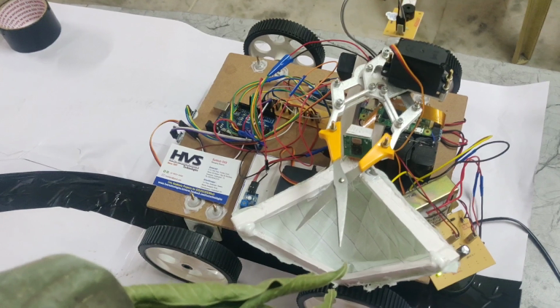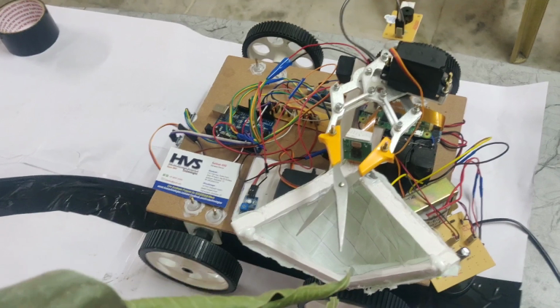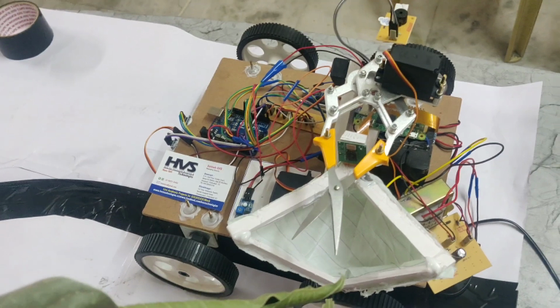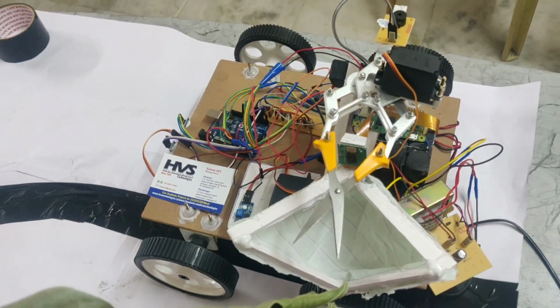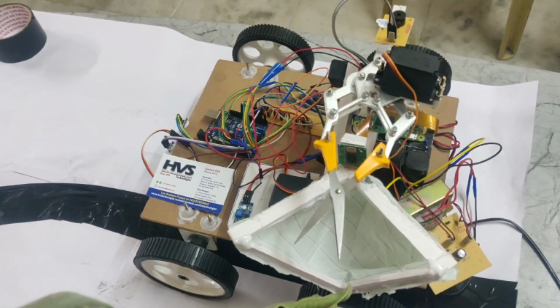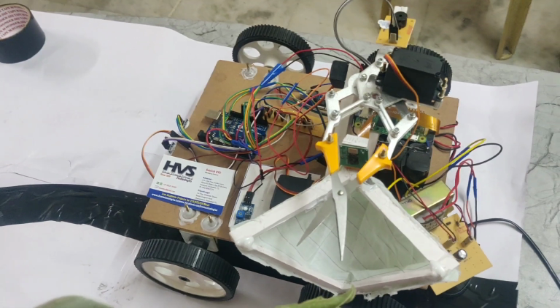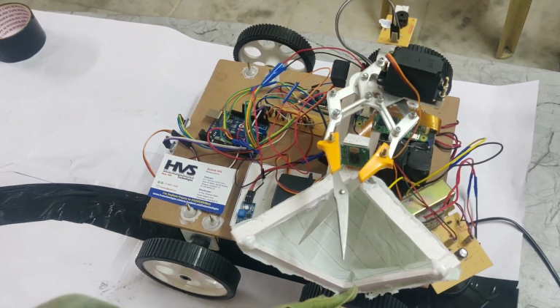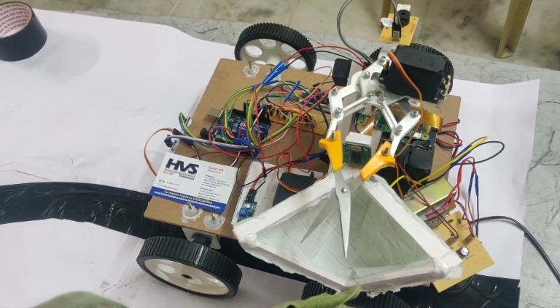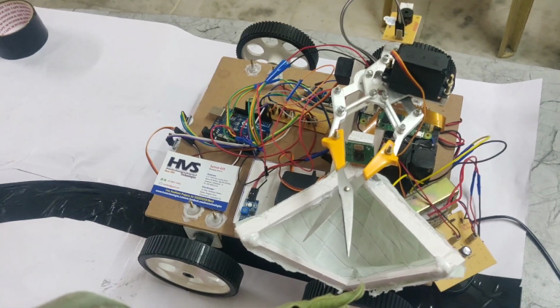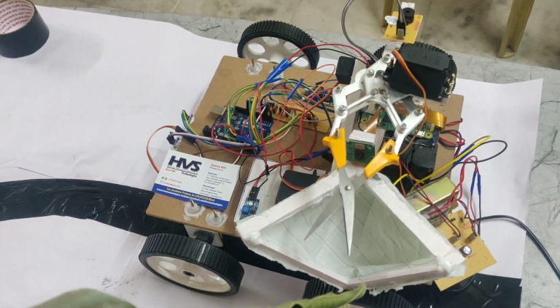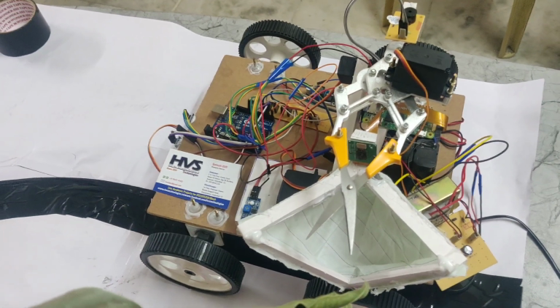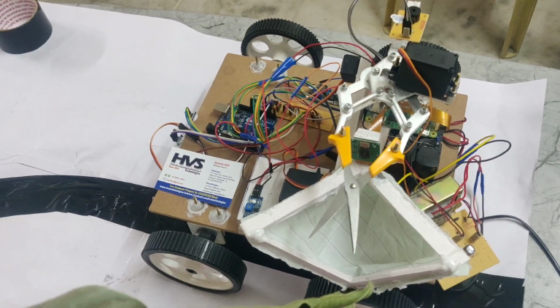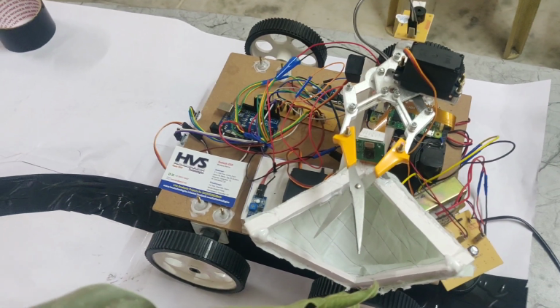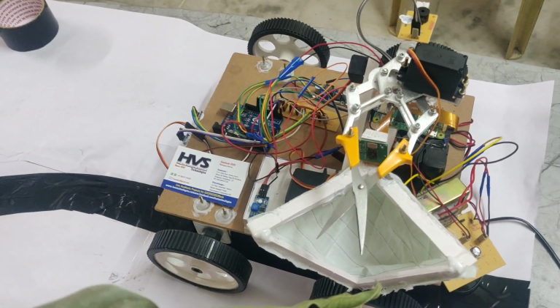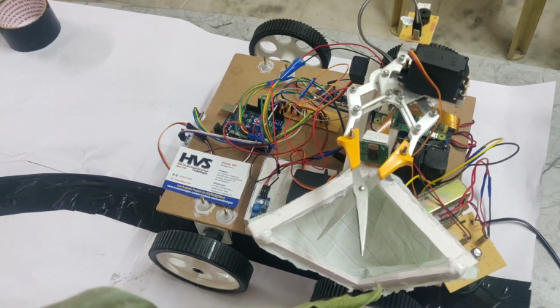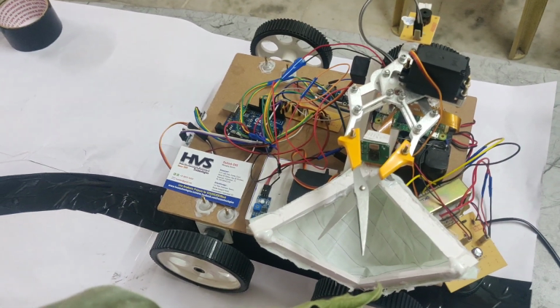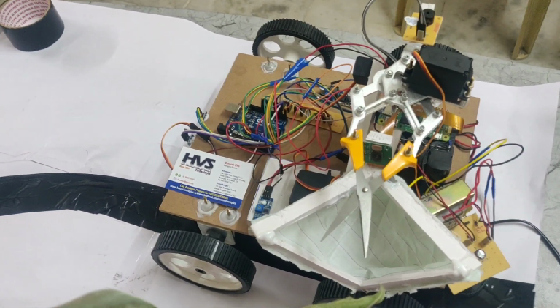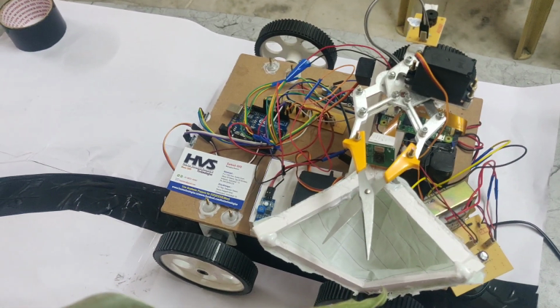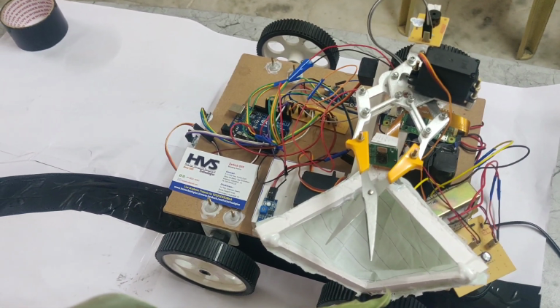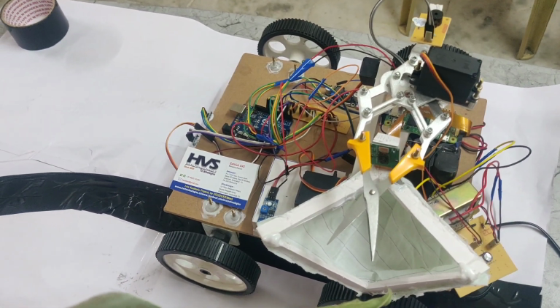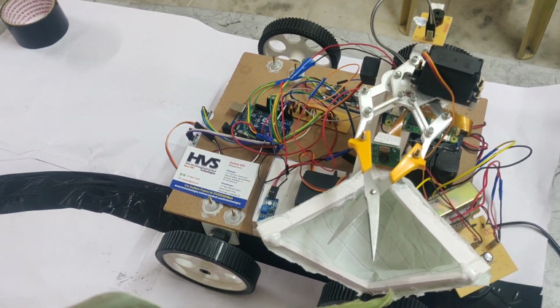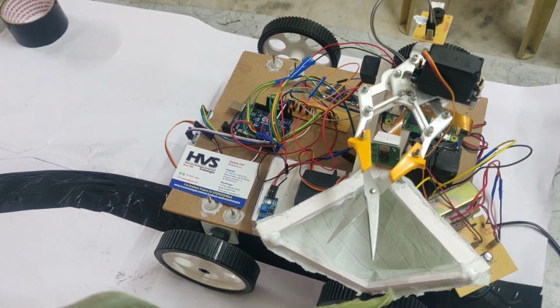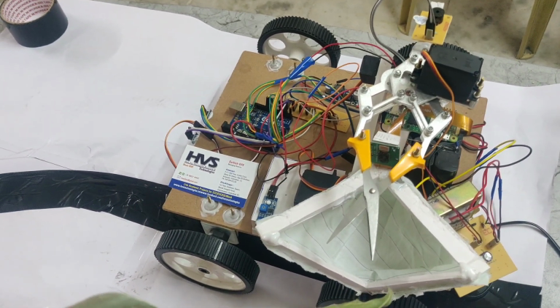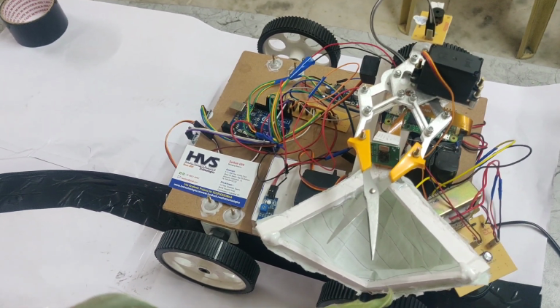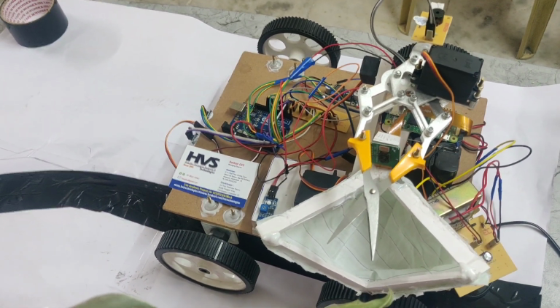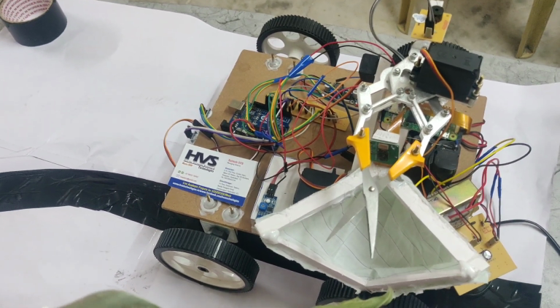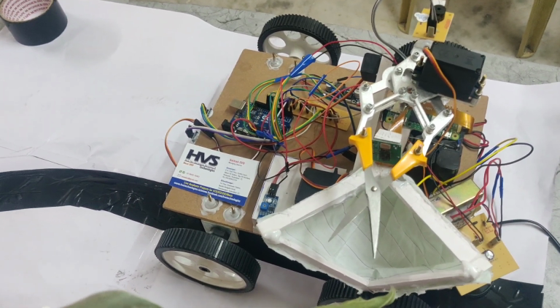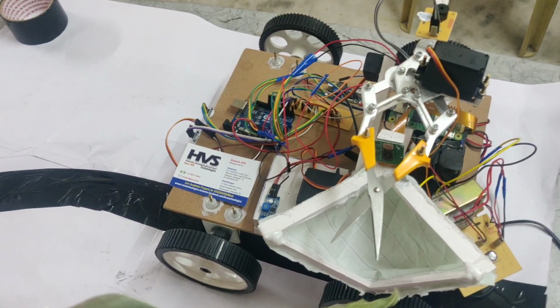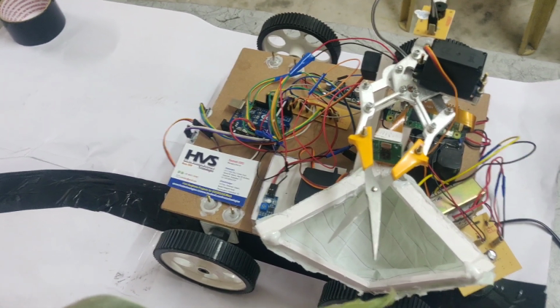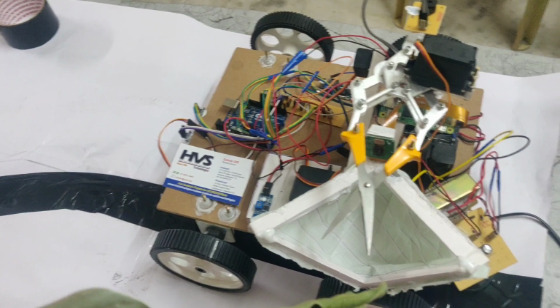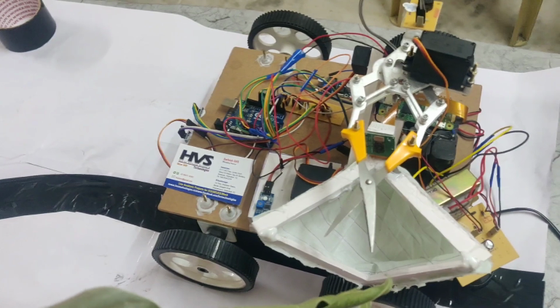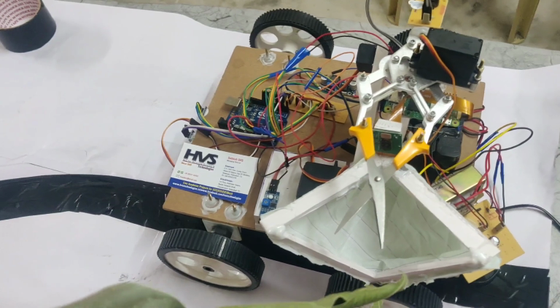Welcome to the project demonstration of fruit harvesting robot using 4 degrees of freedom.